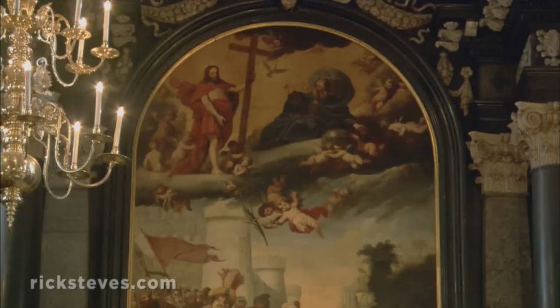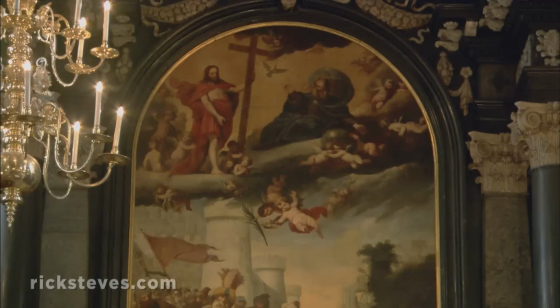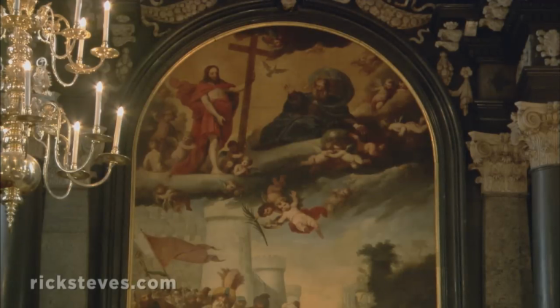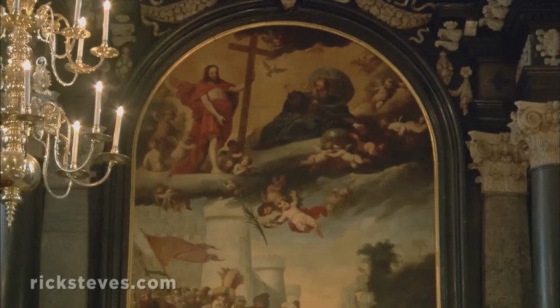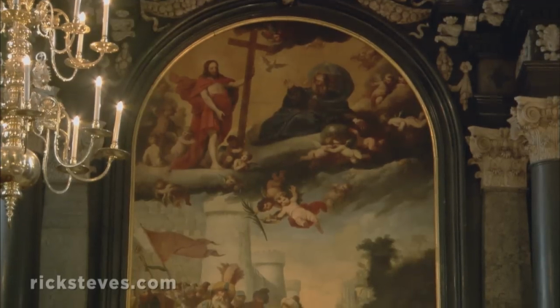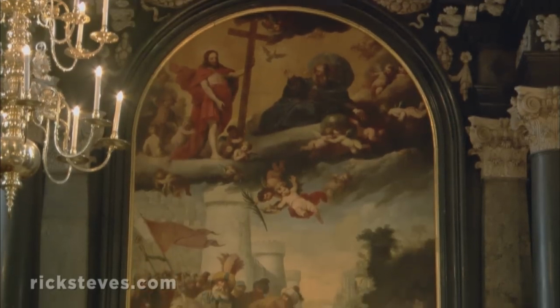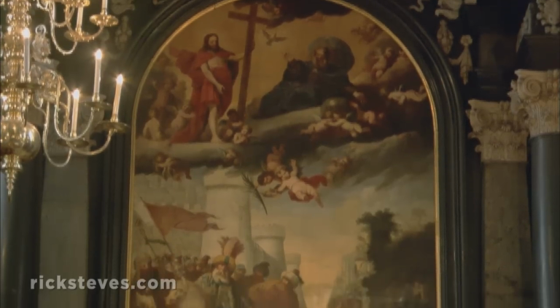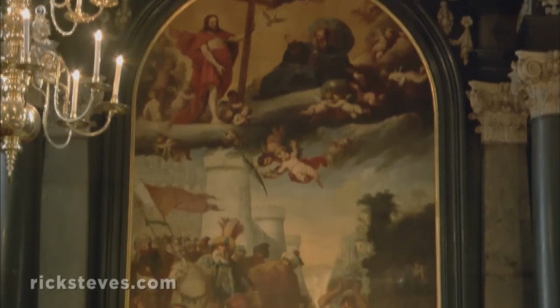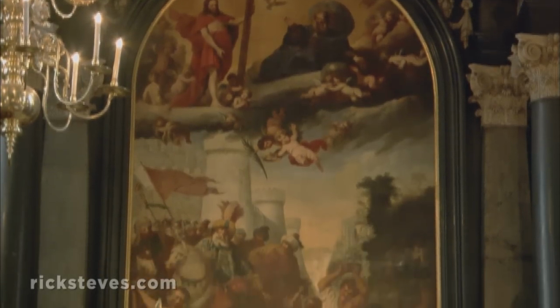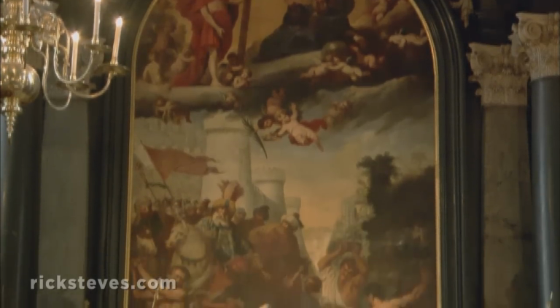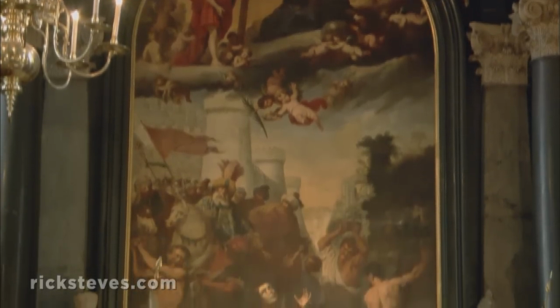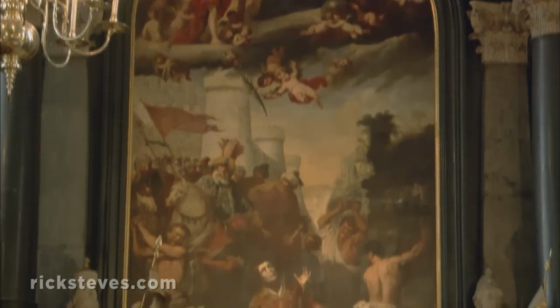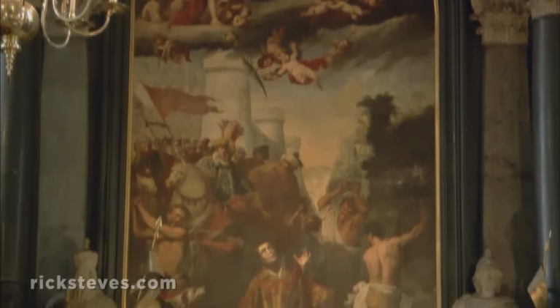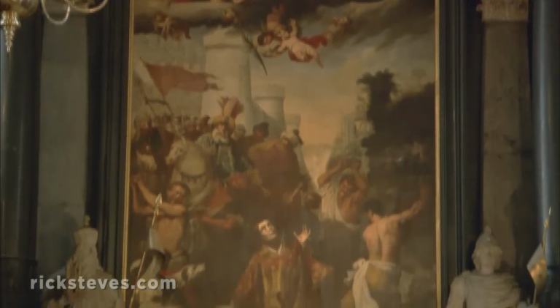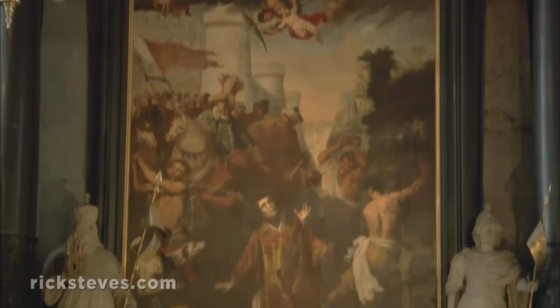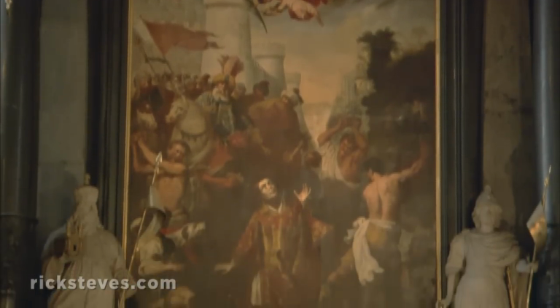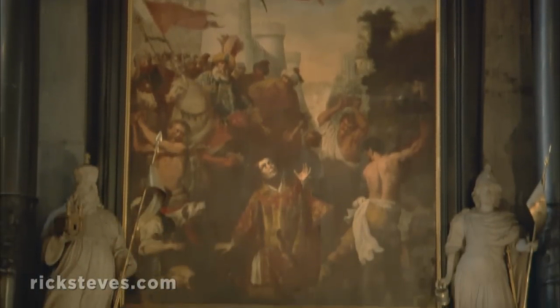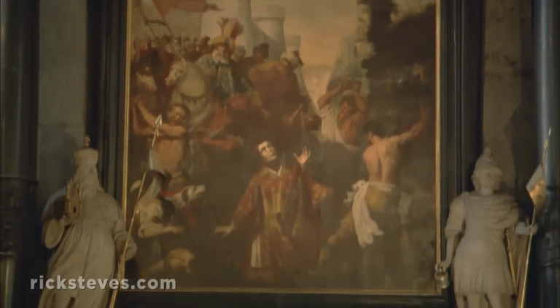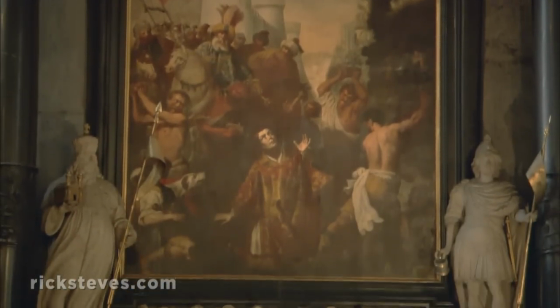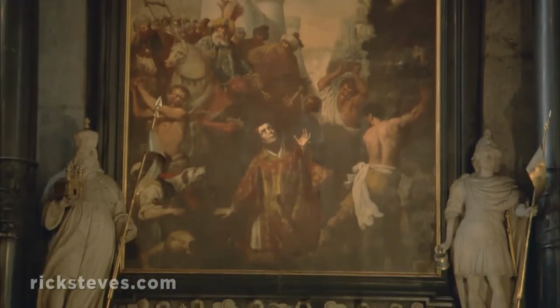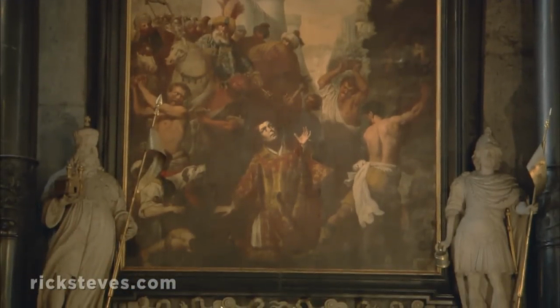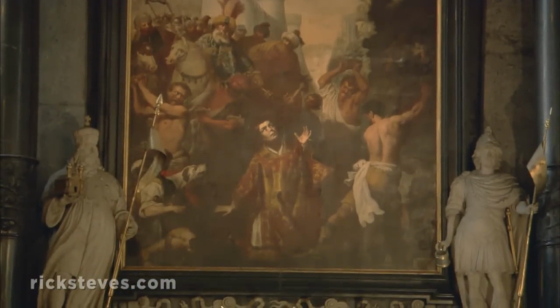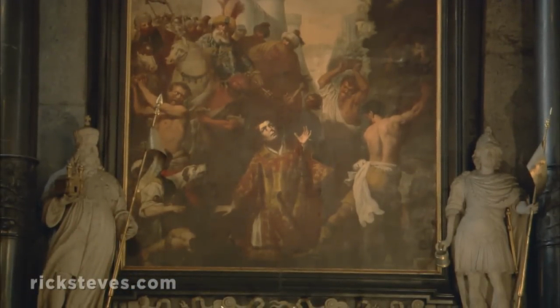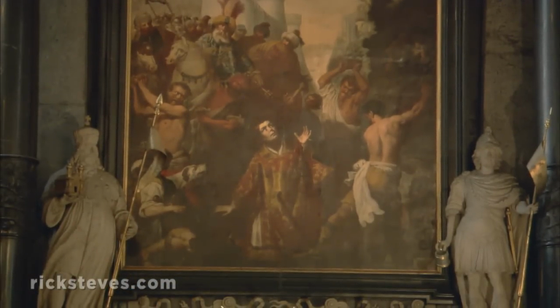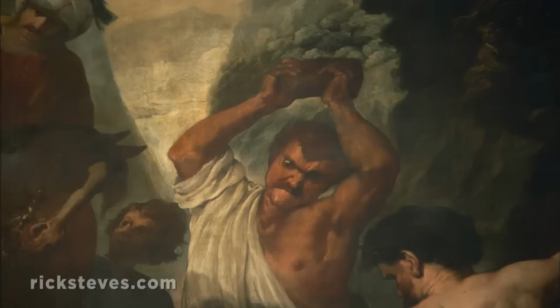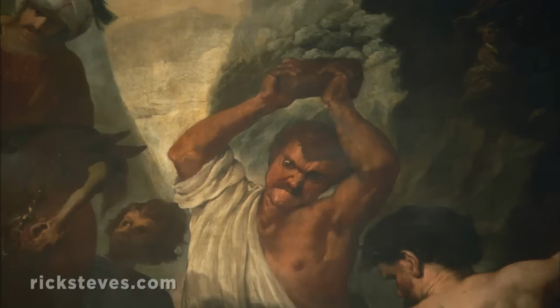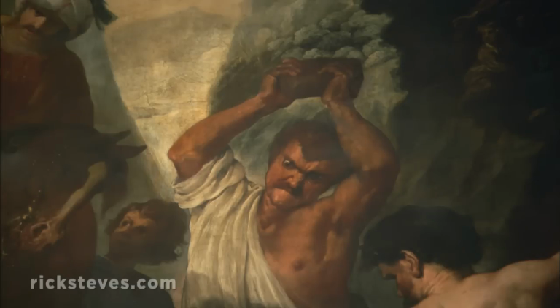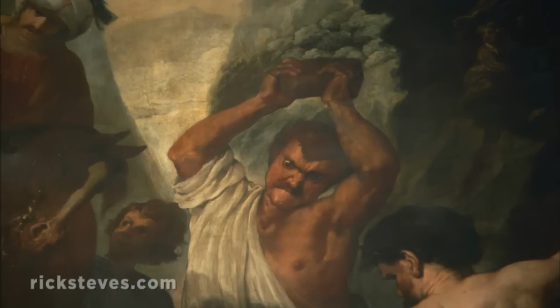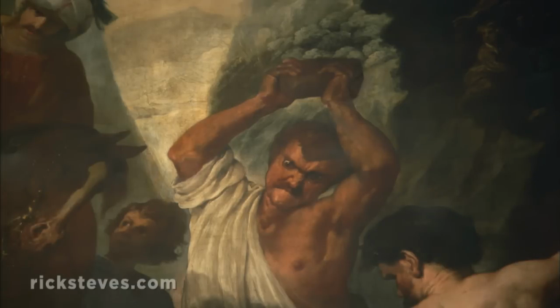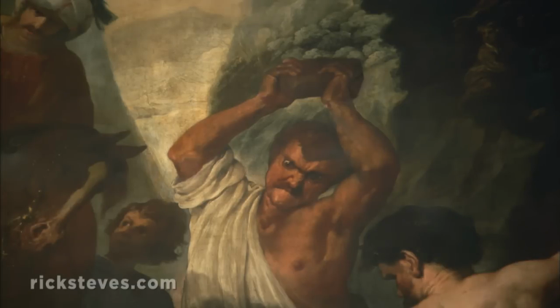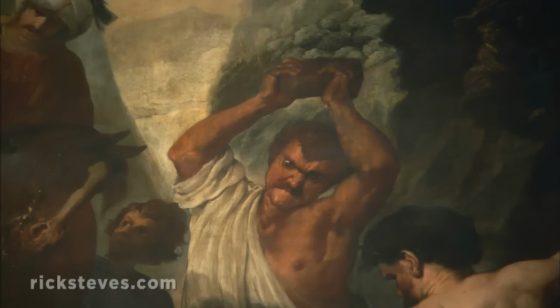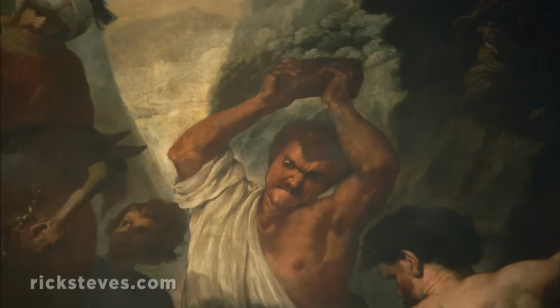The centerpiece of this cathedral, dedicated to St. Stephen, is a painting depicting the stoning of the early Christian martyr himself.